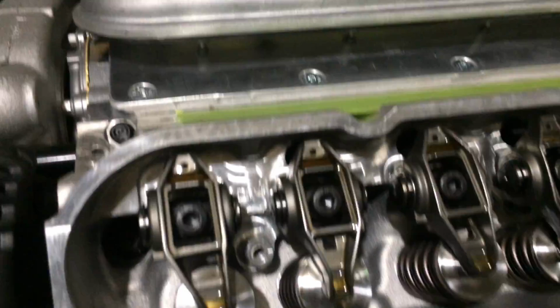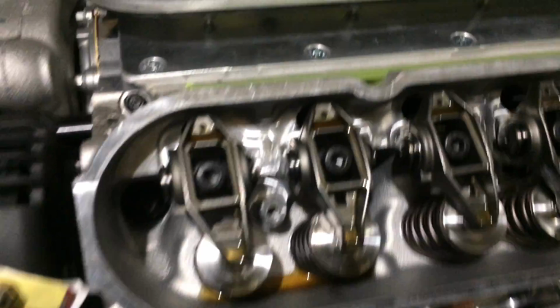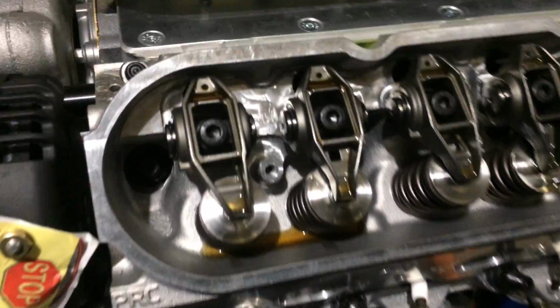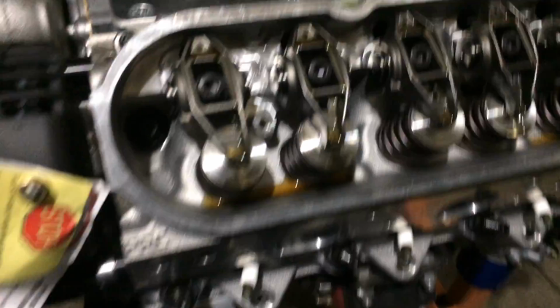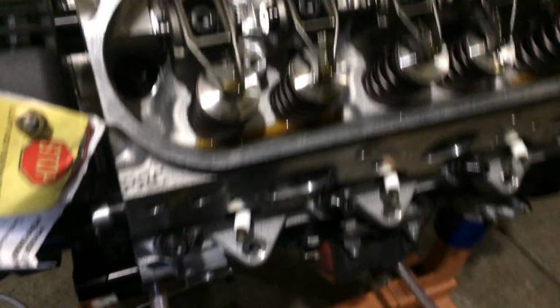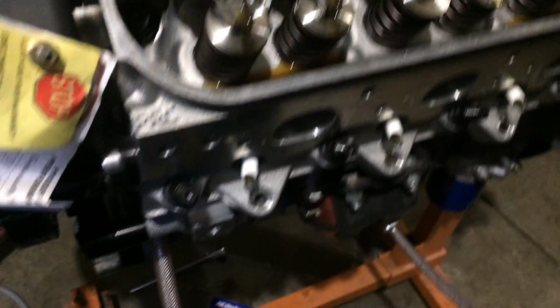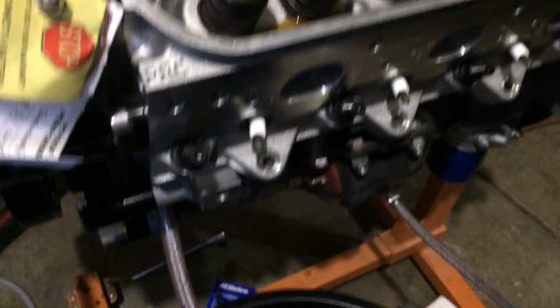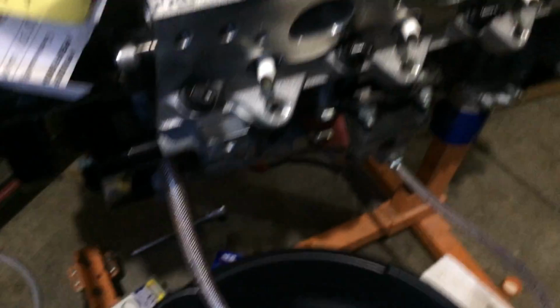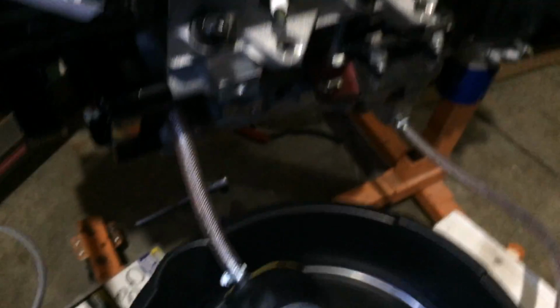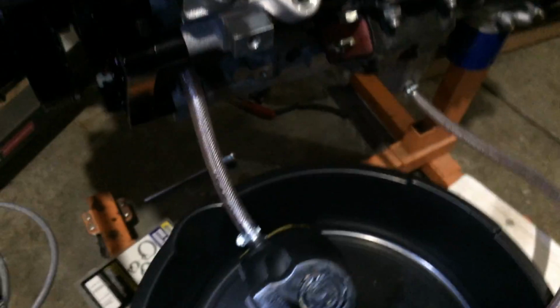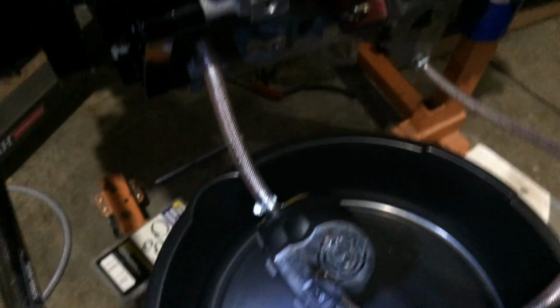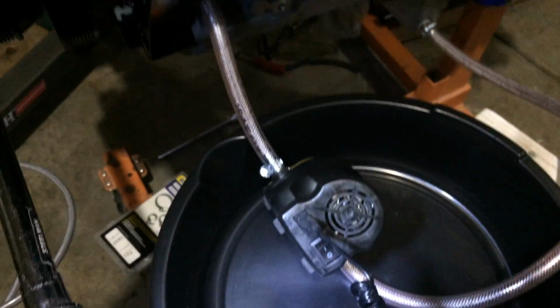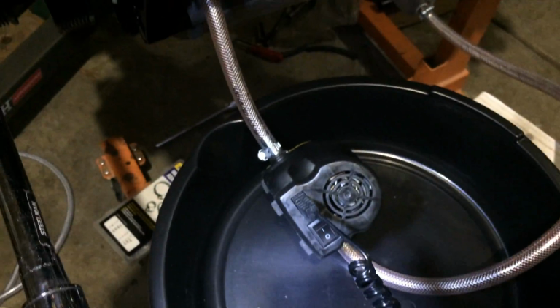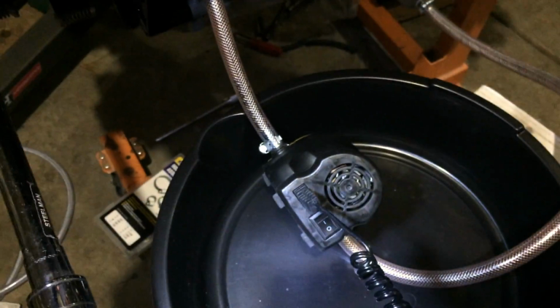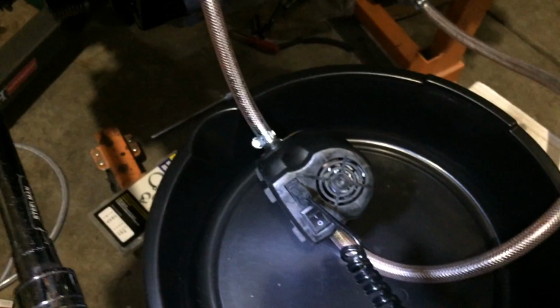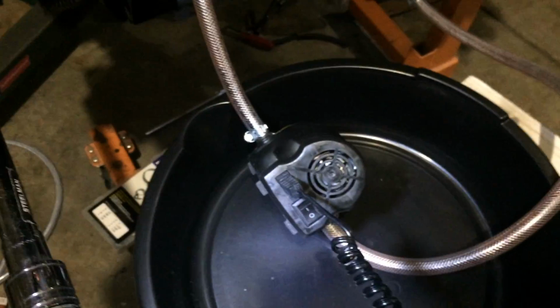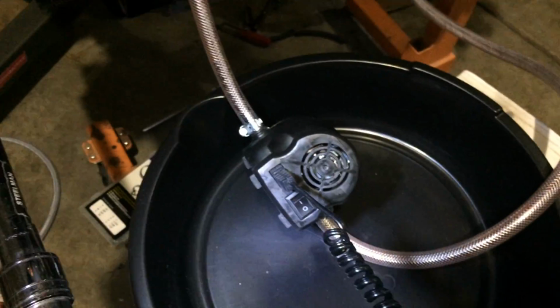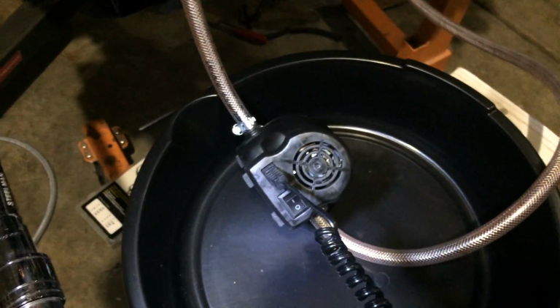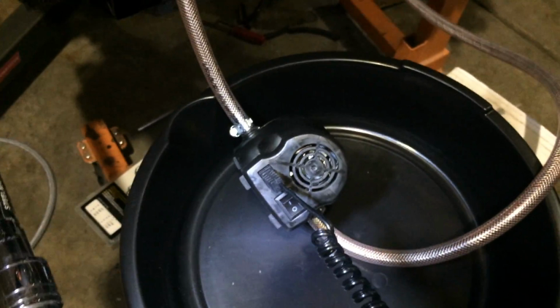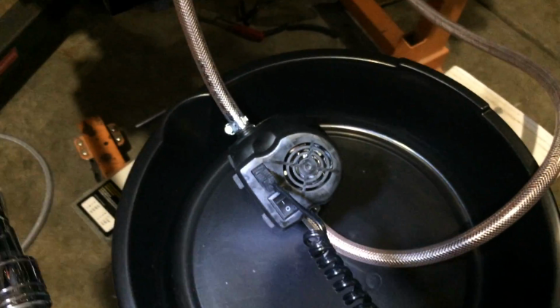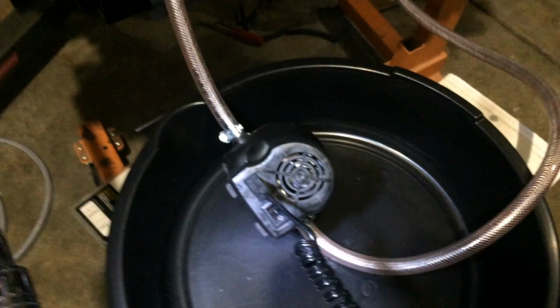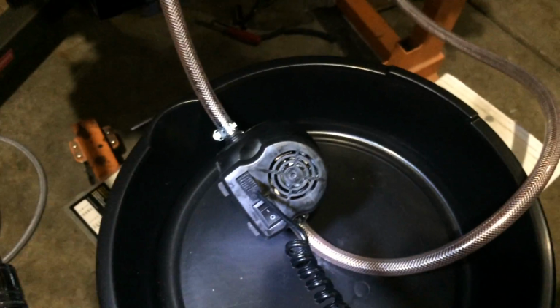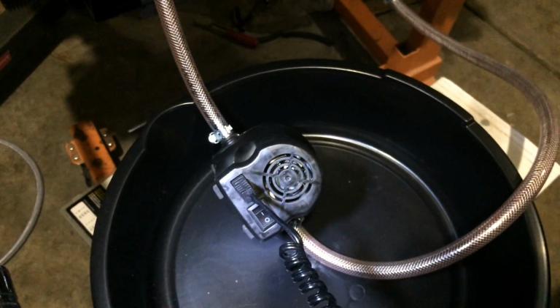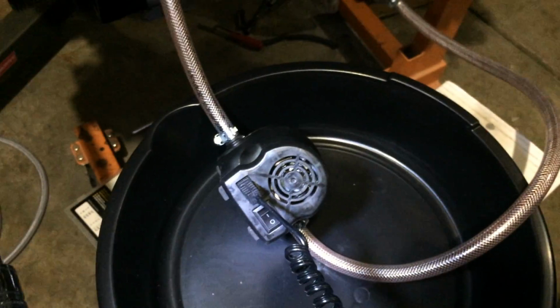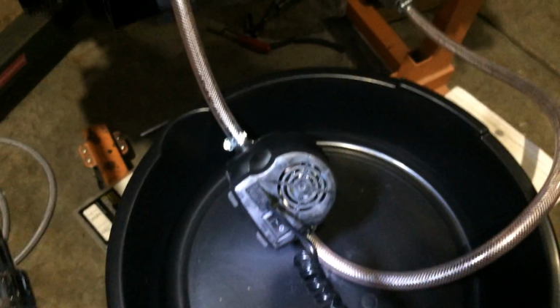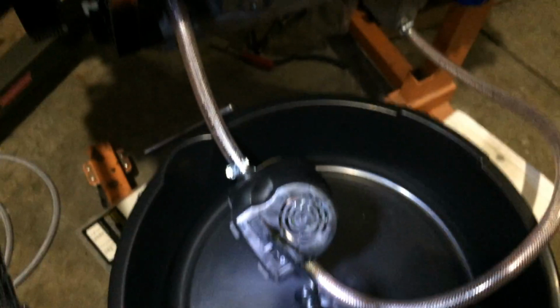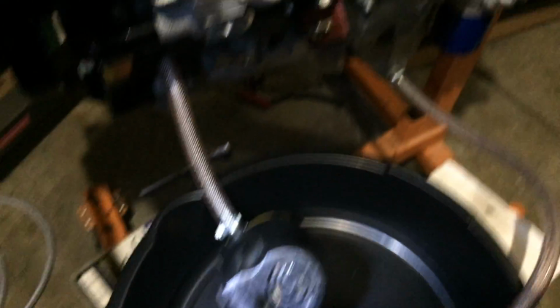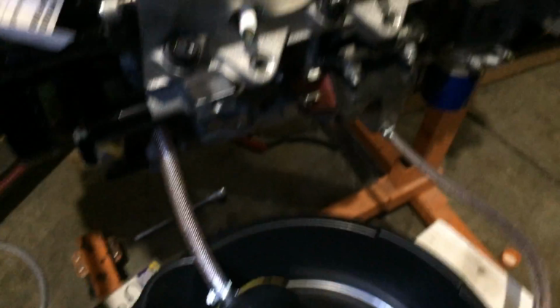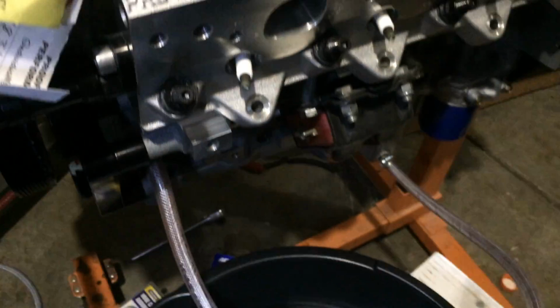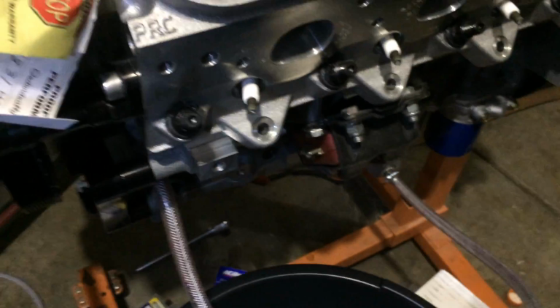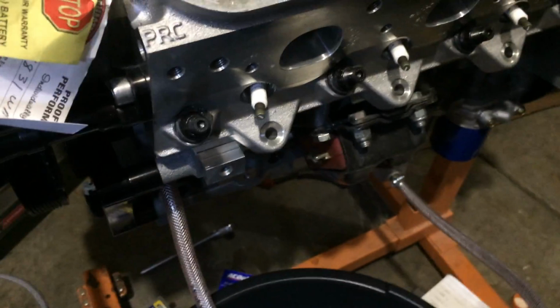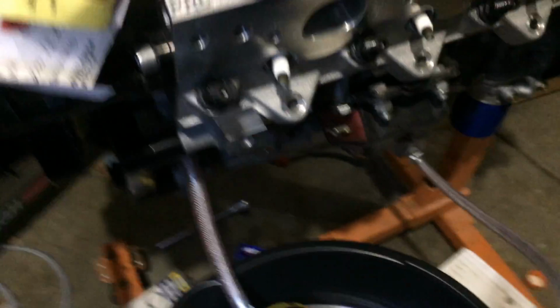There you have it — cheap and dirty LS oil pump delivery.